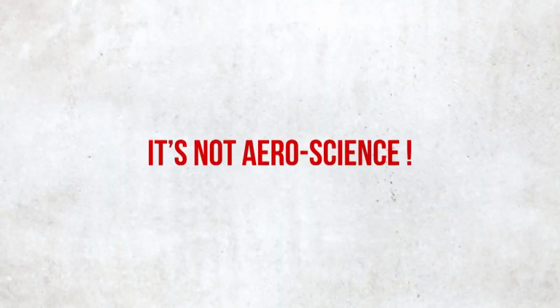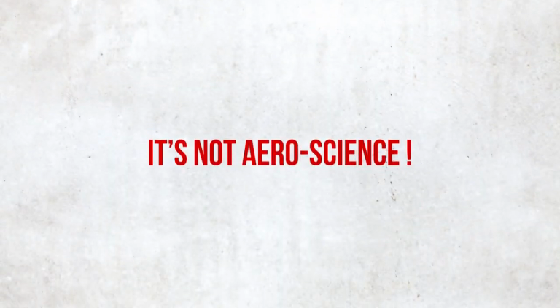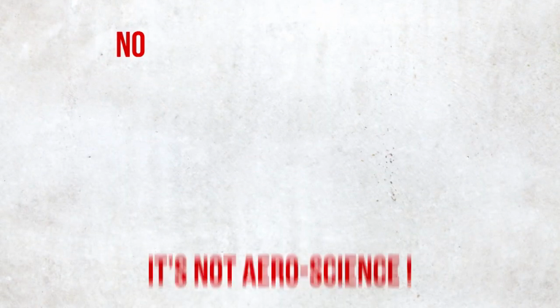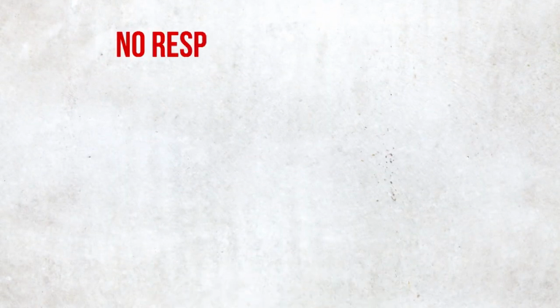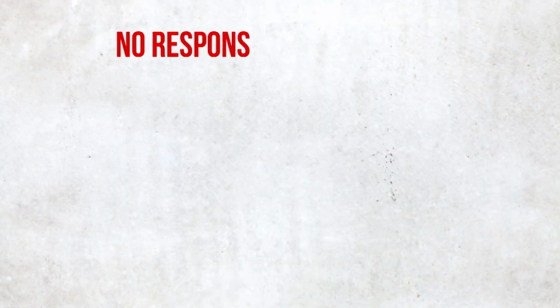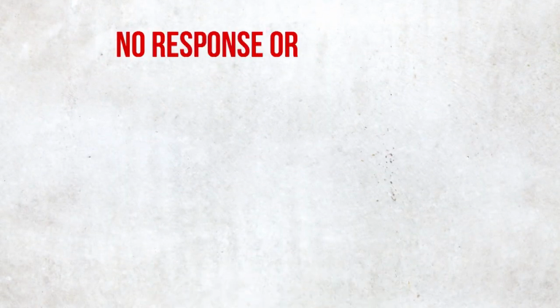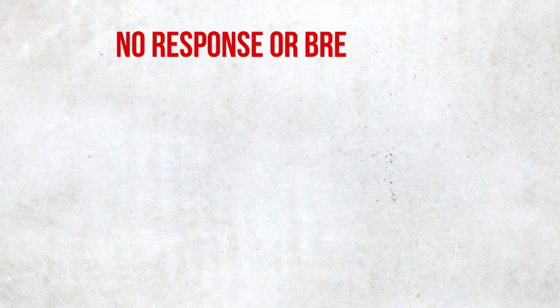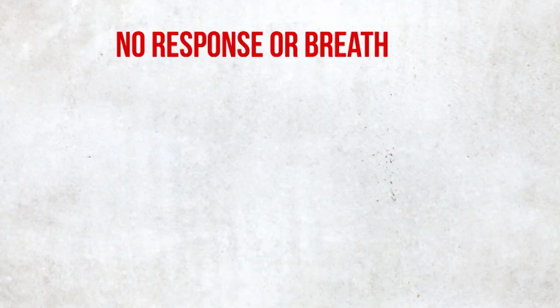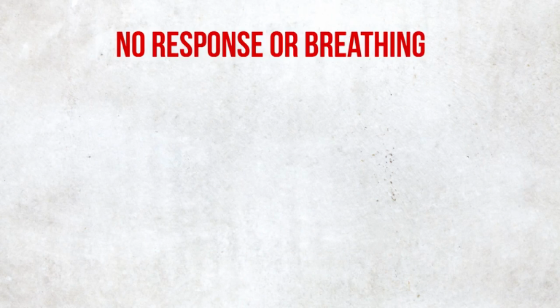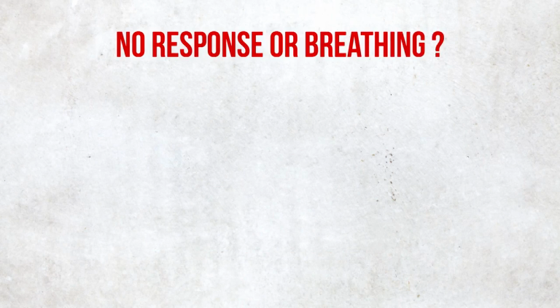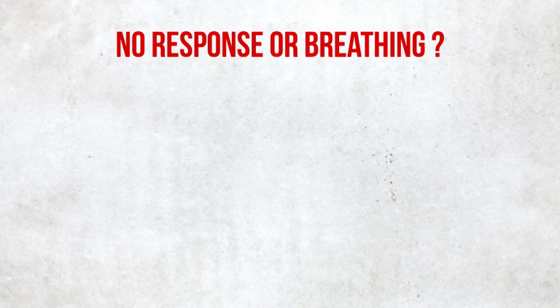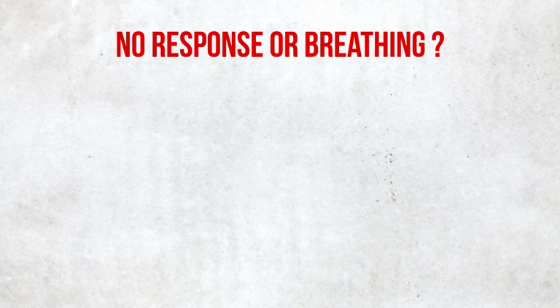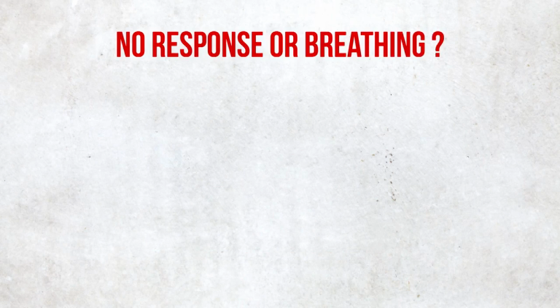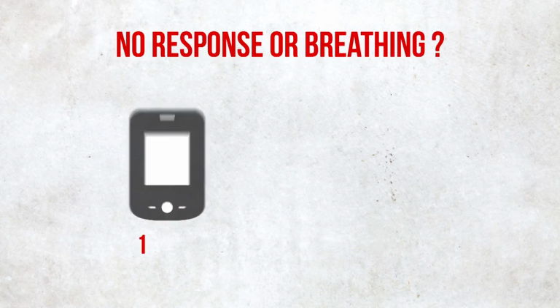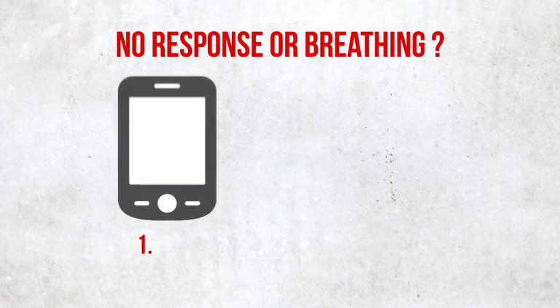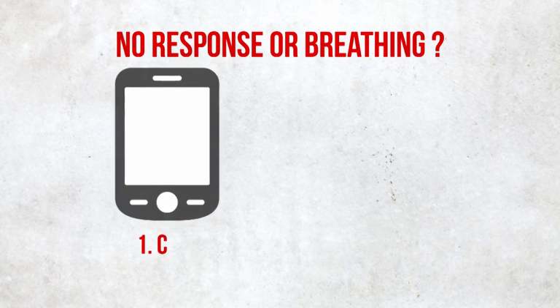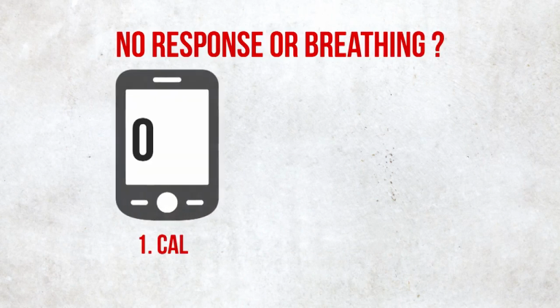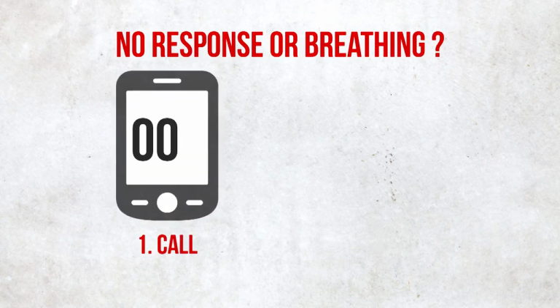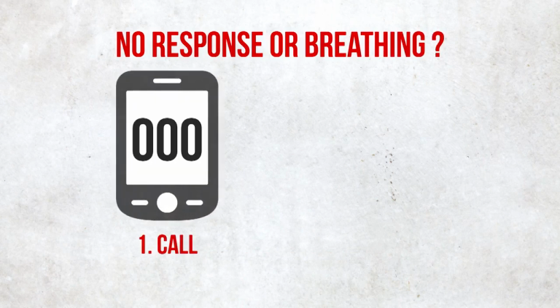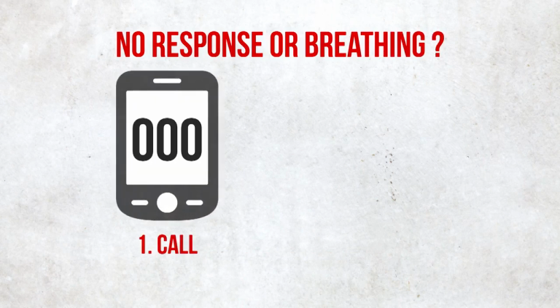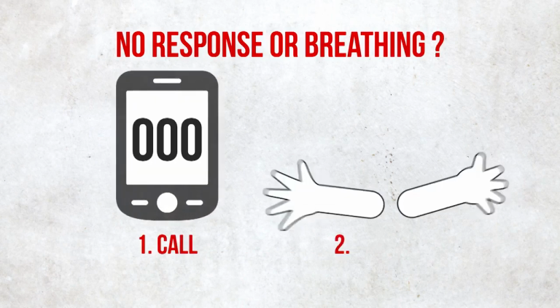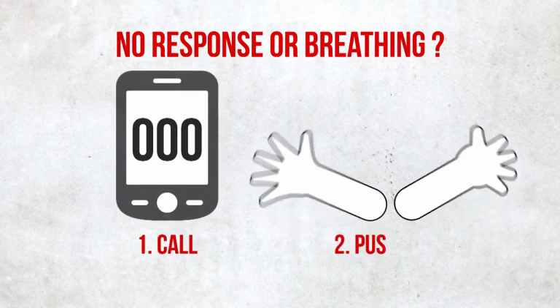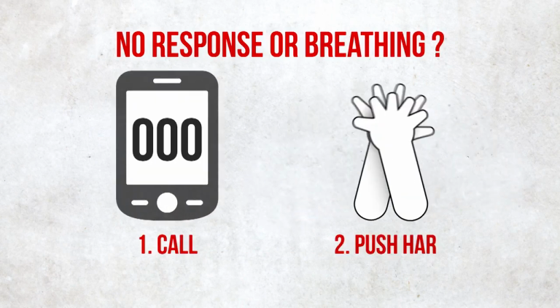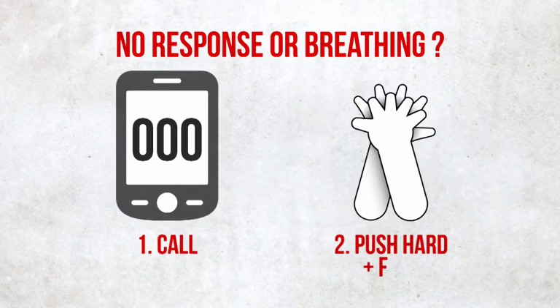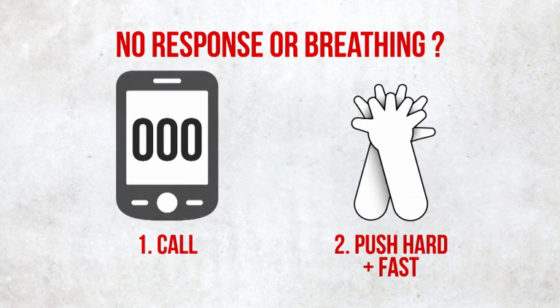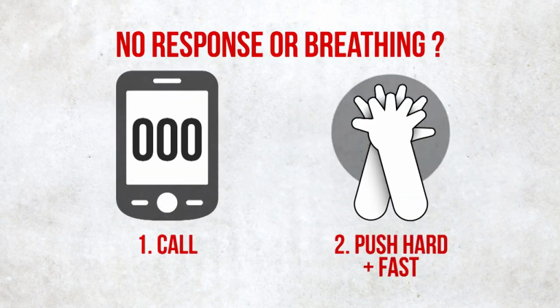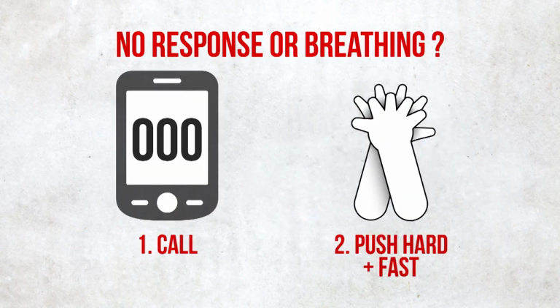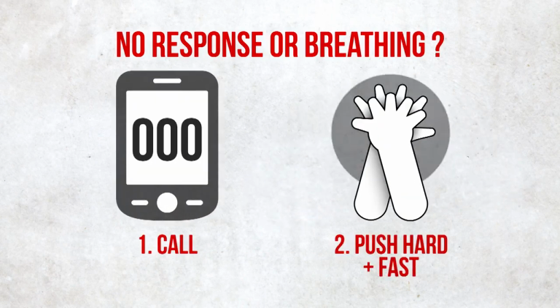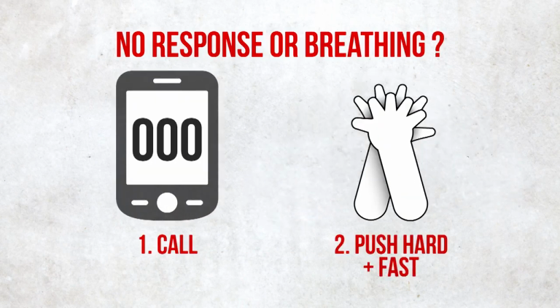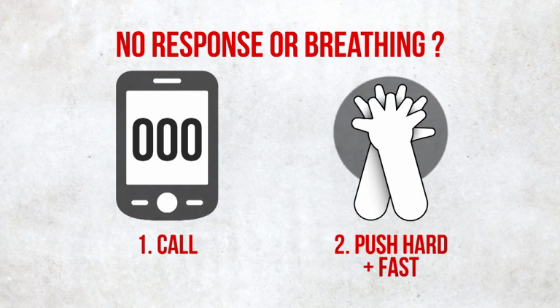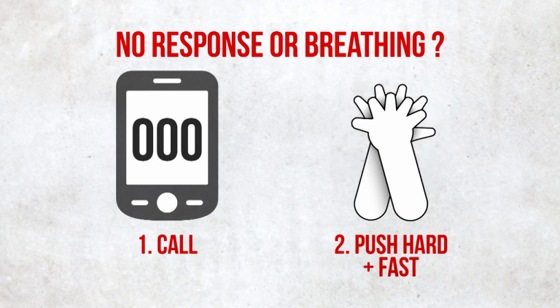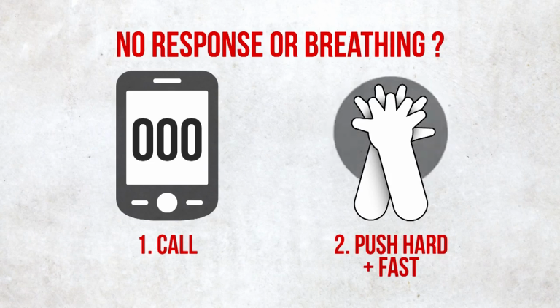If someone's not responding or breathing normally, call triple zero and push hard and fast in the centre of the chest.